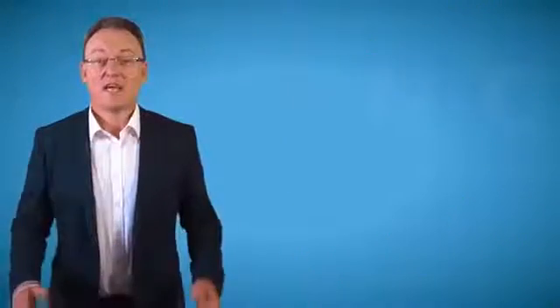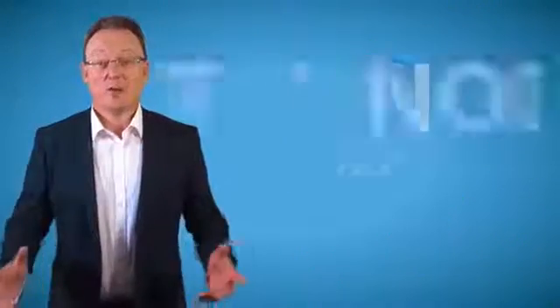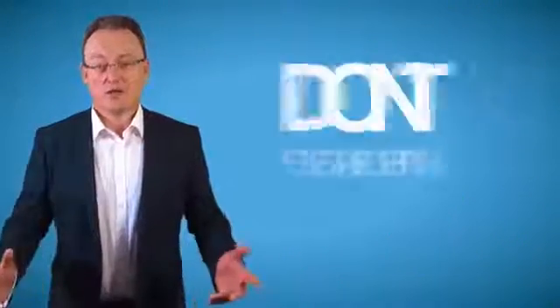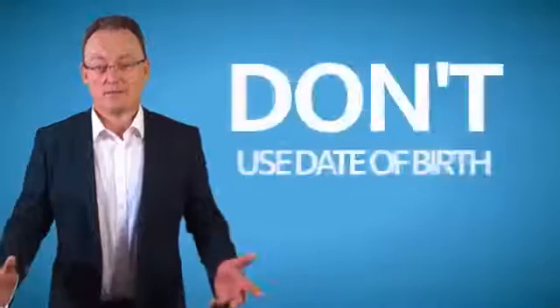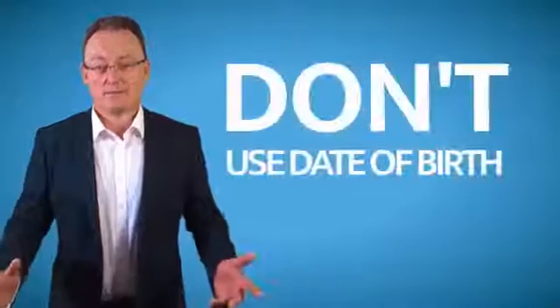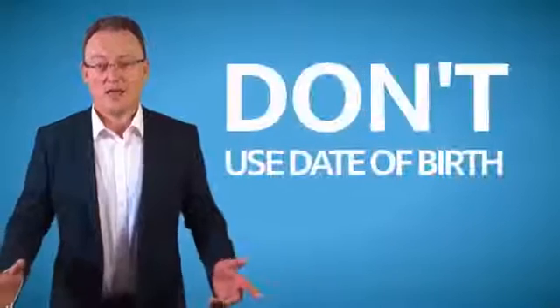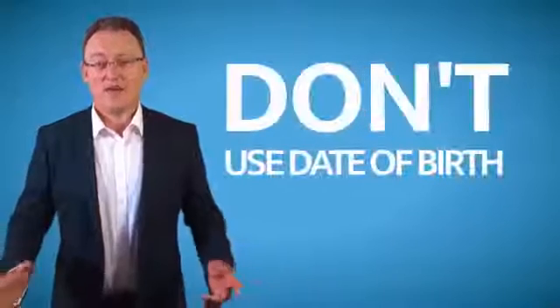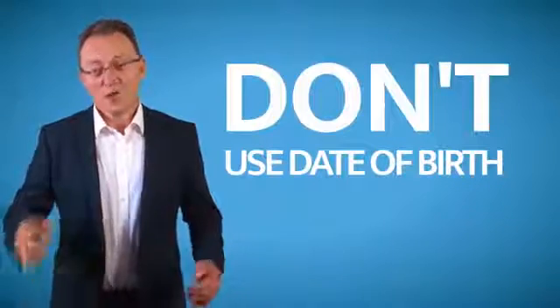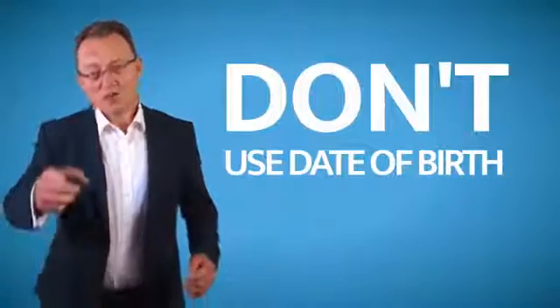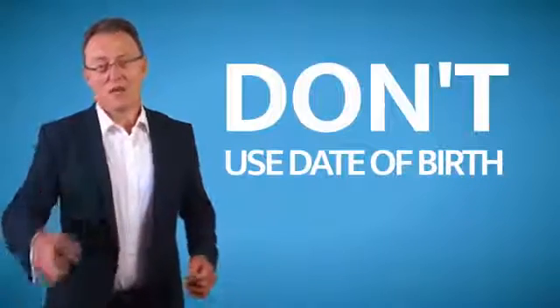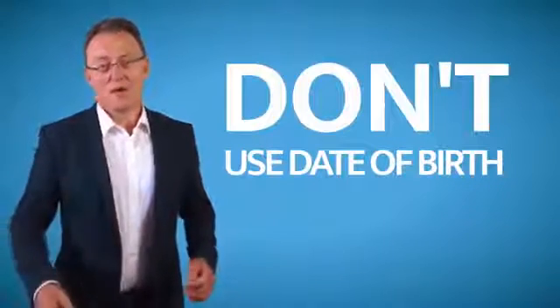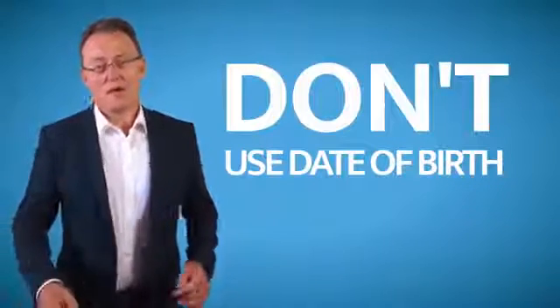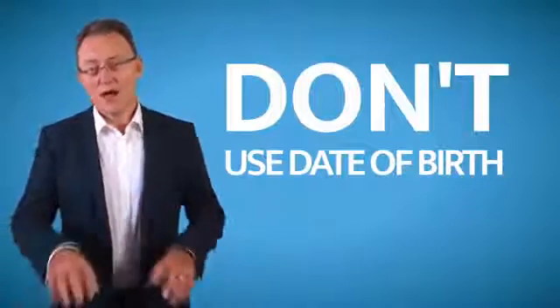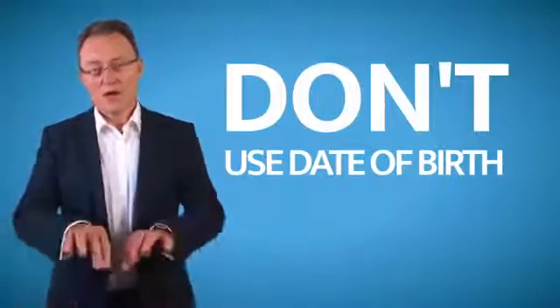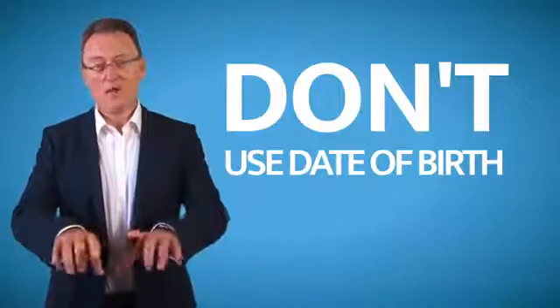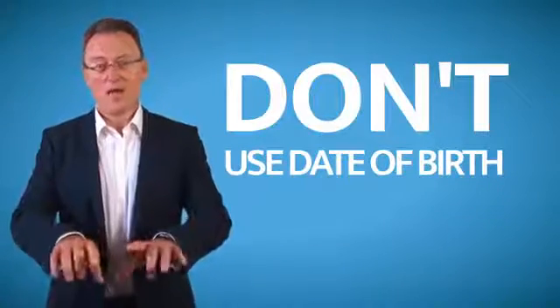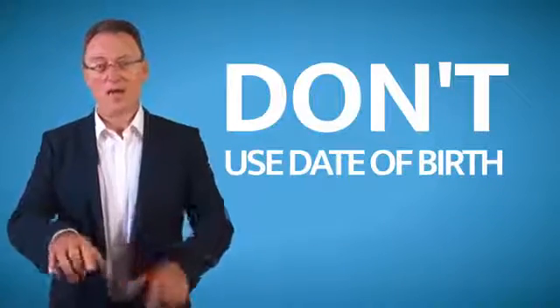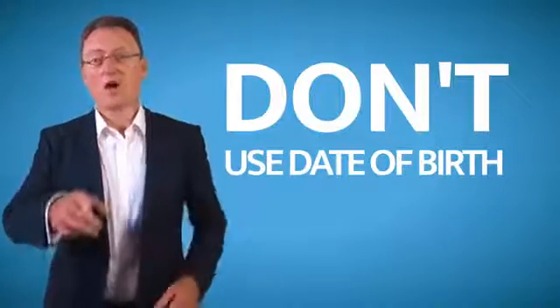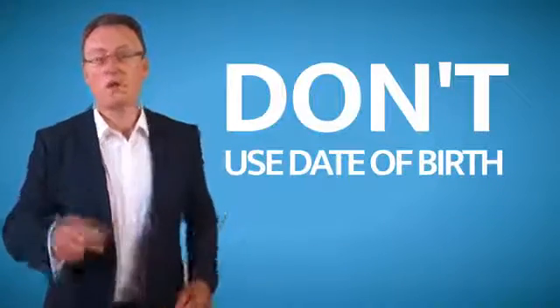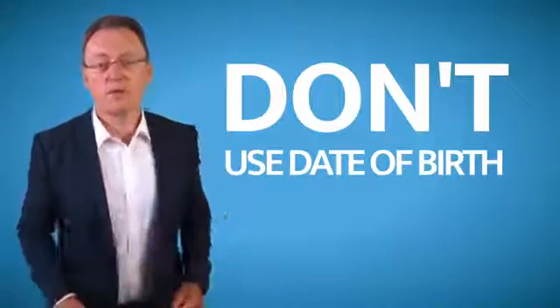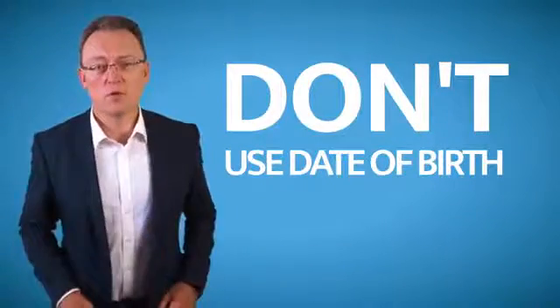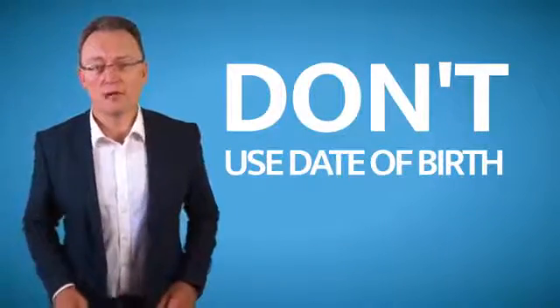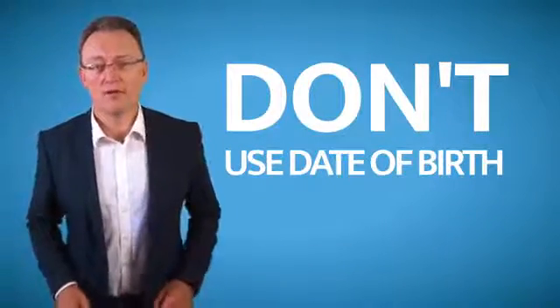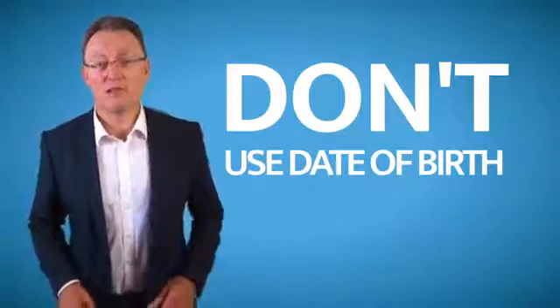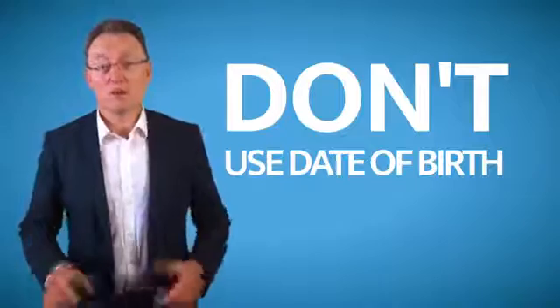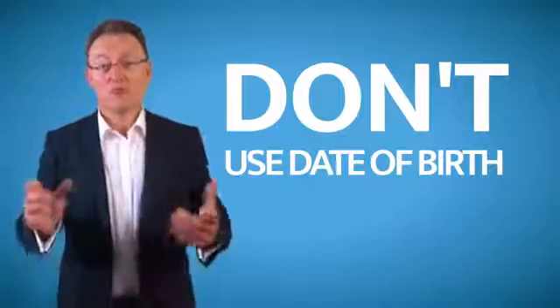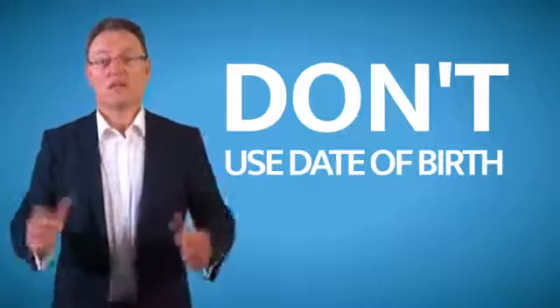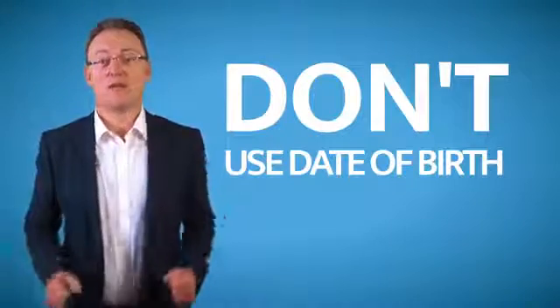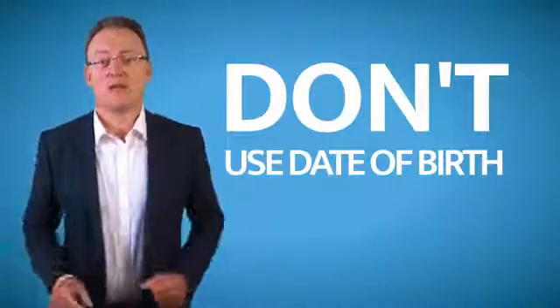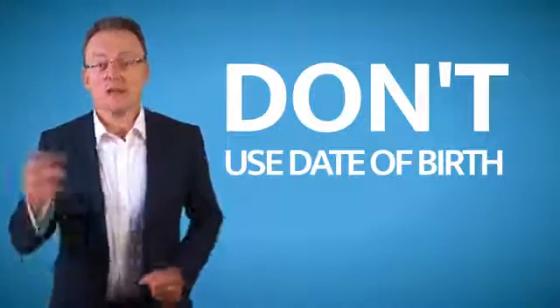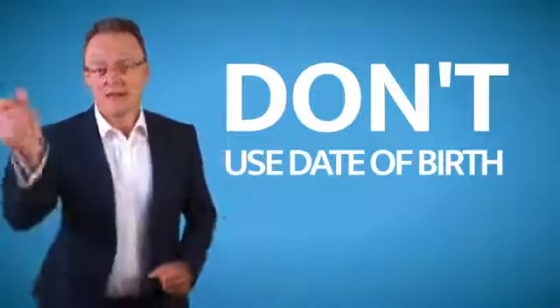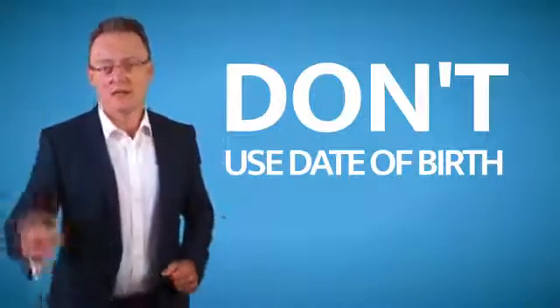Do not use your date of birth. If someone wants your date of birth, they'll look up your name, go to your Facebook account, and just like that they'll have your date of birth.